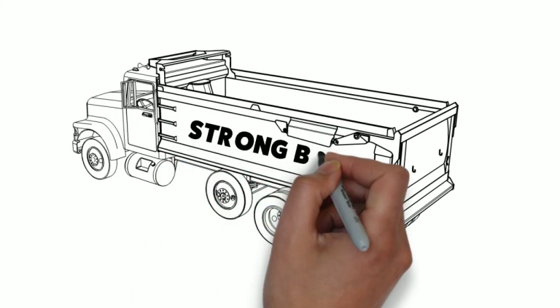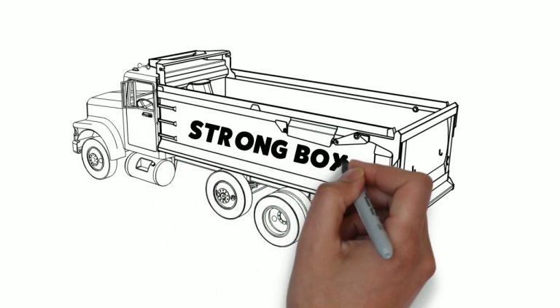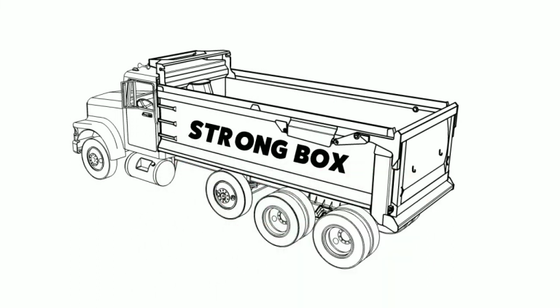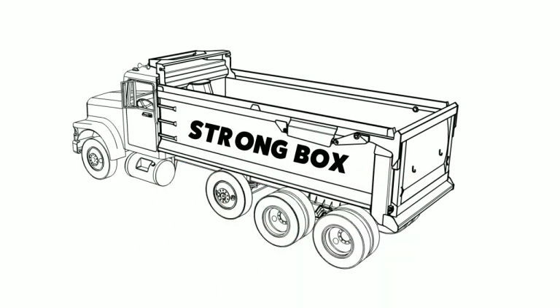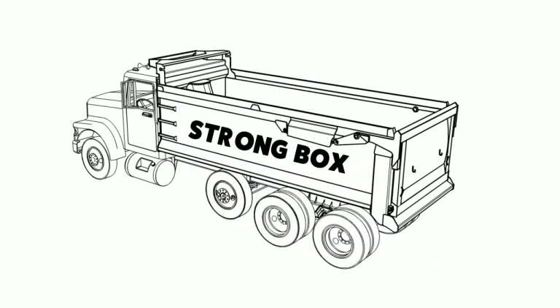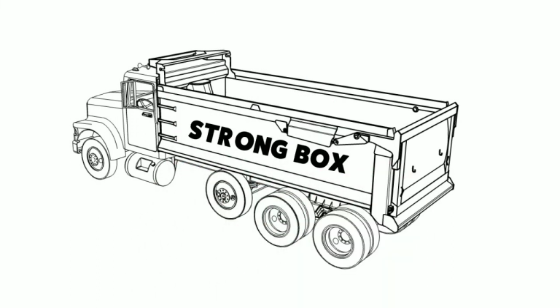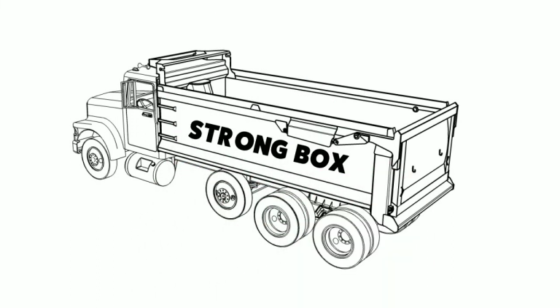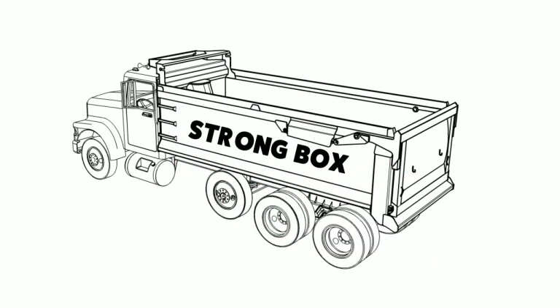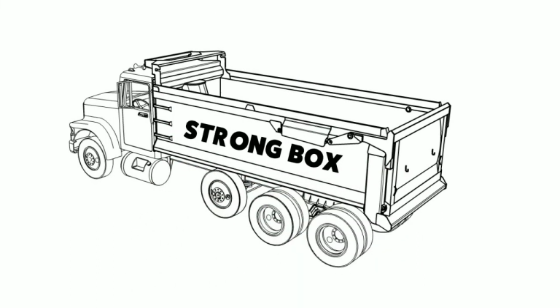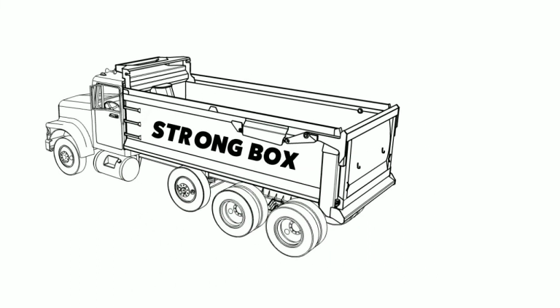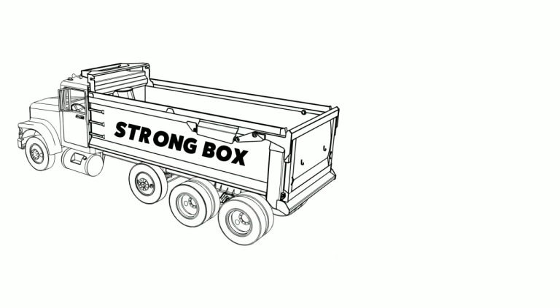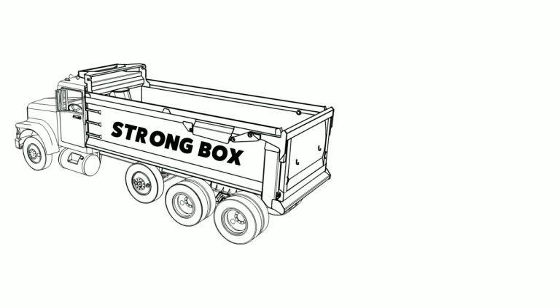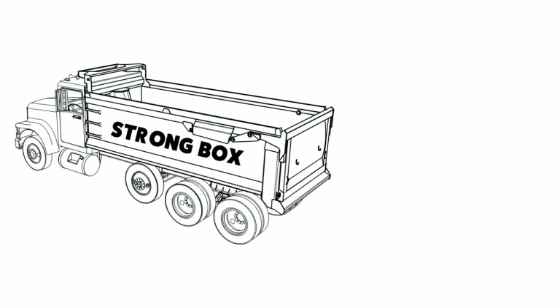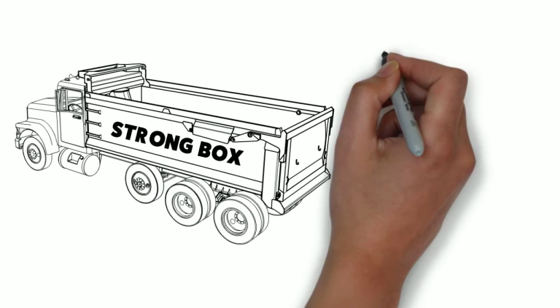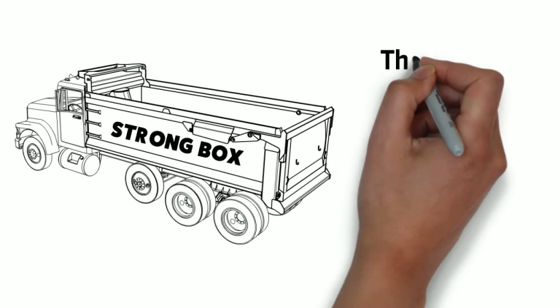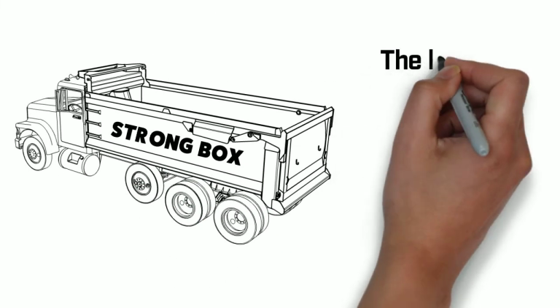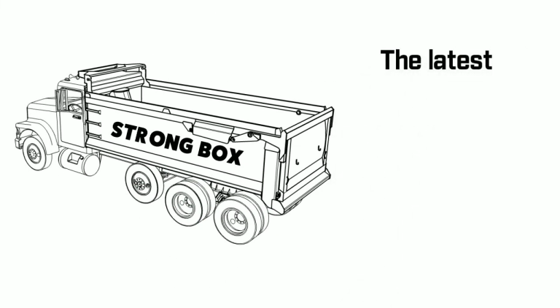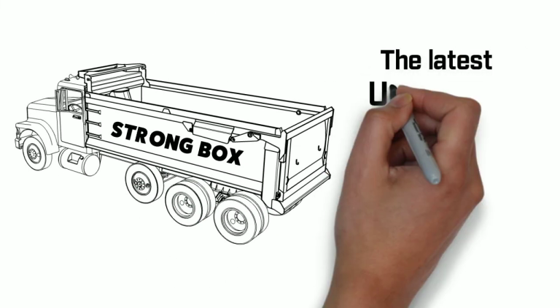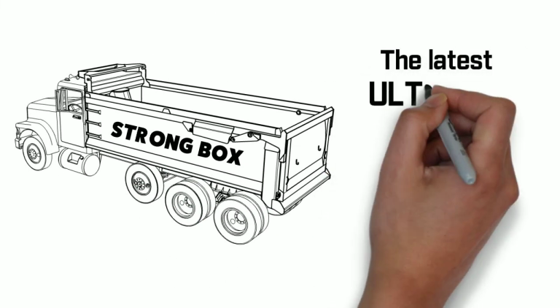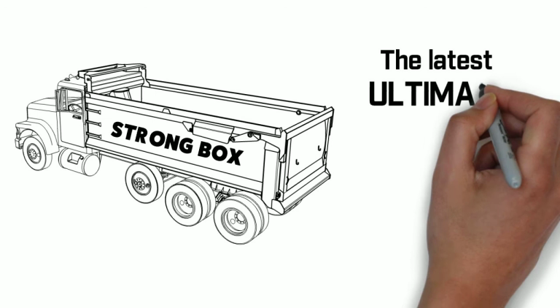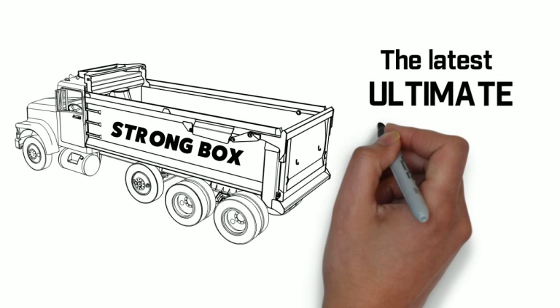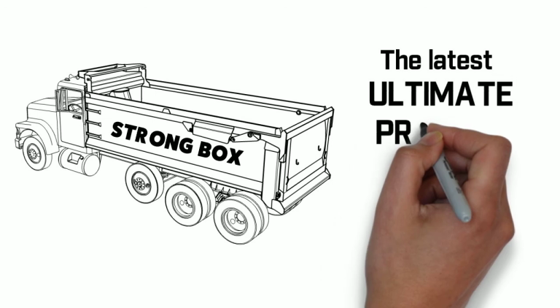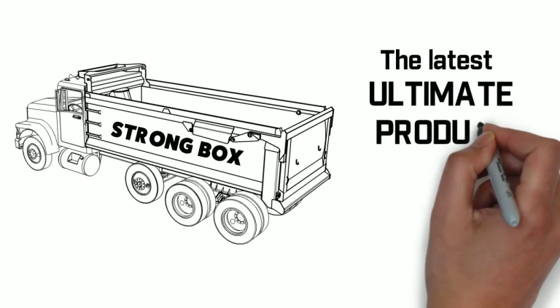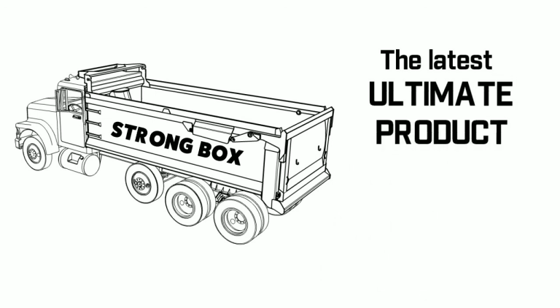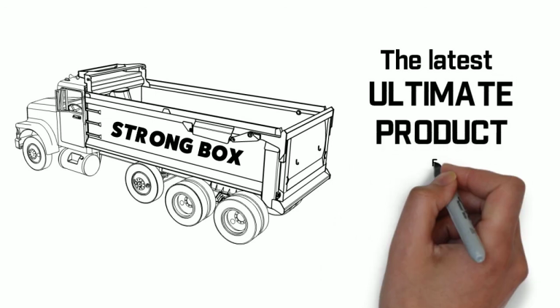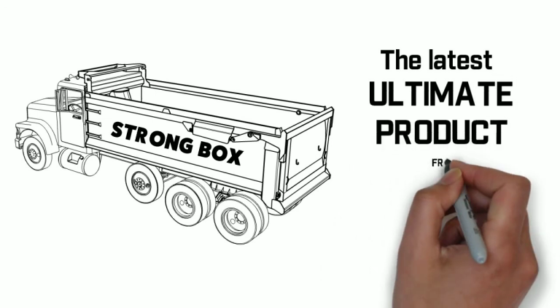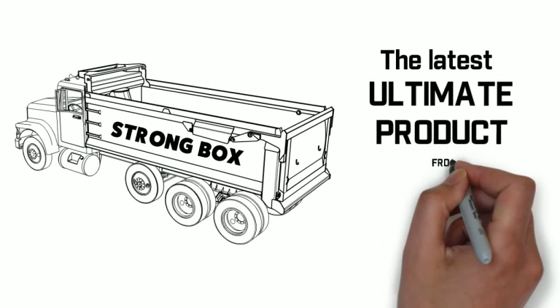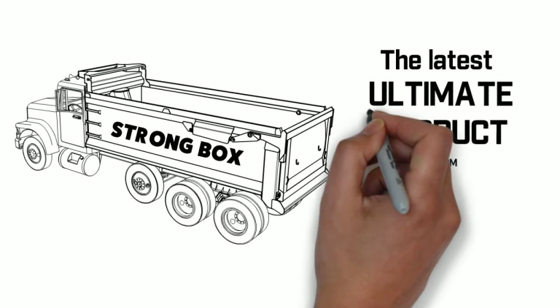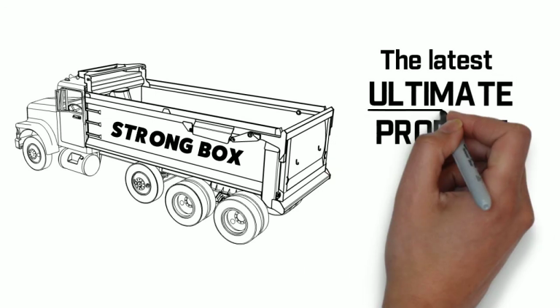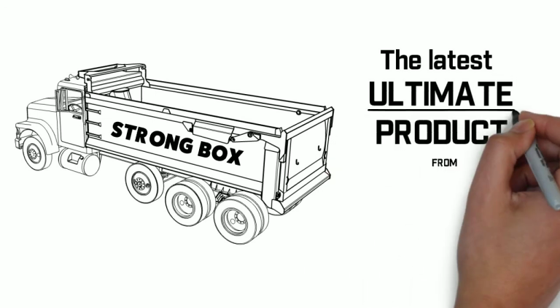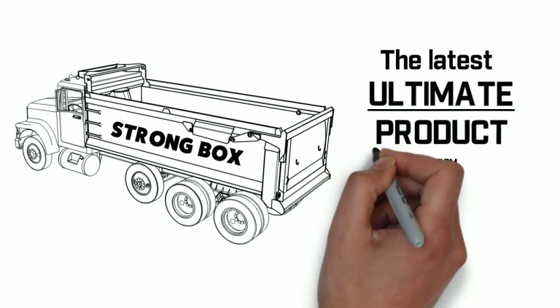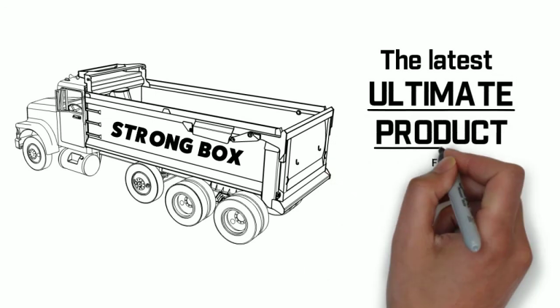The Strong Box — the latest ultimate product. Only from Strong Industries.